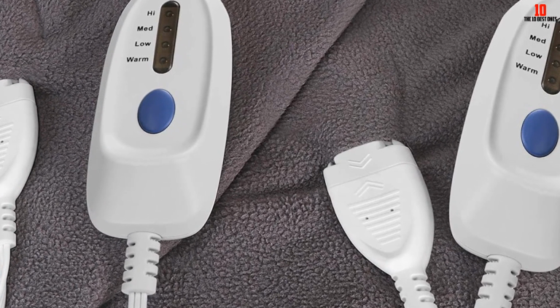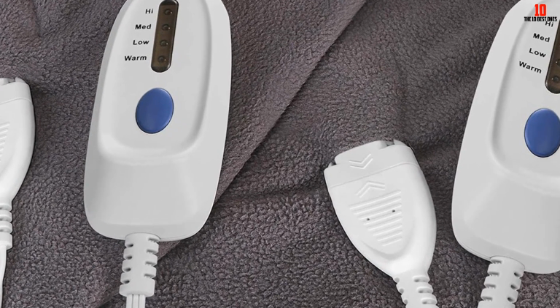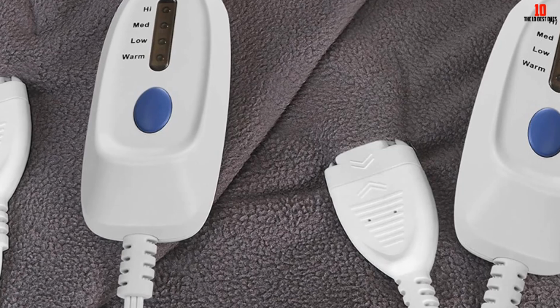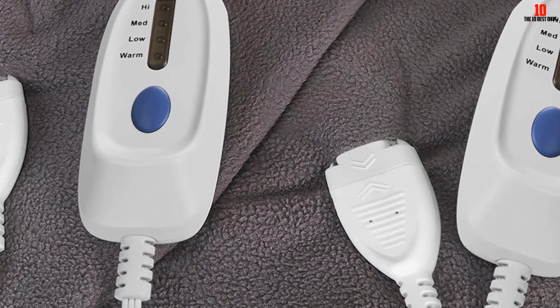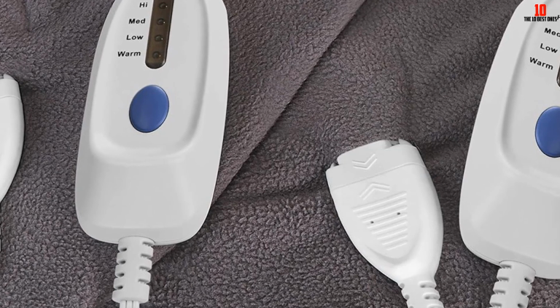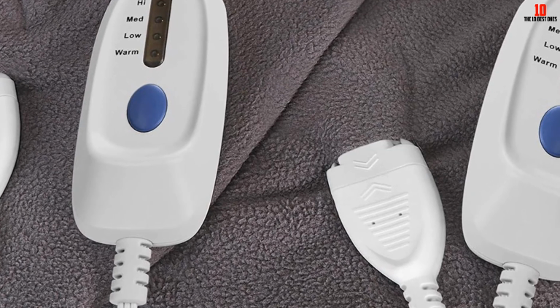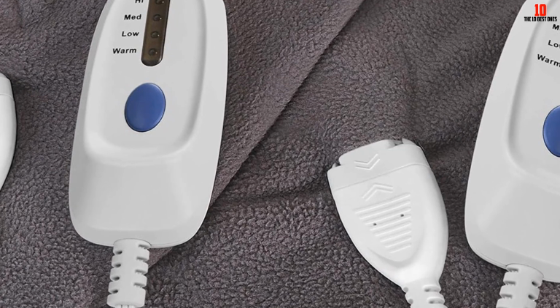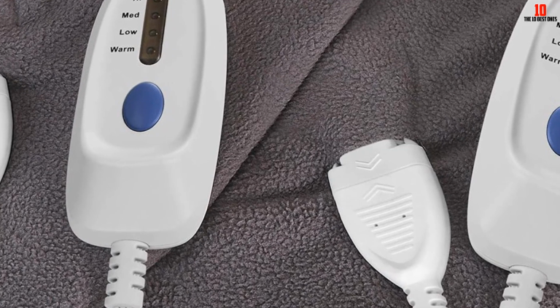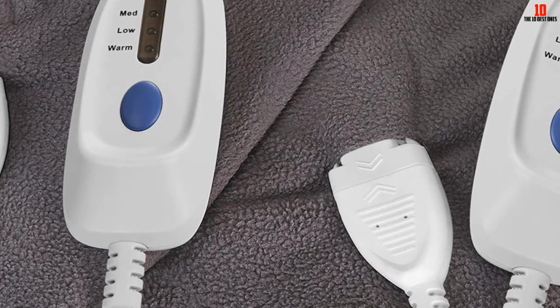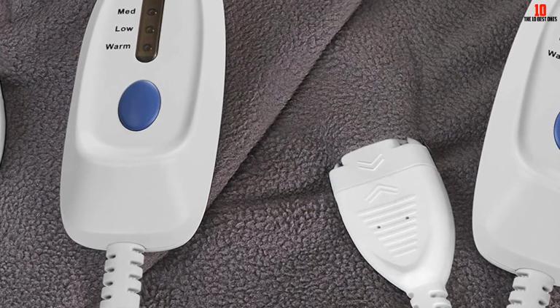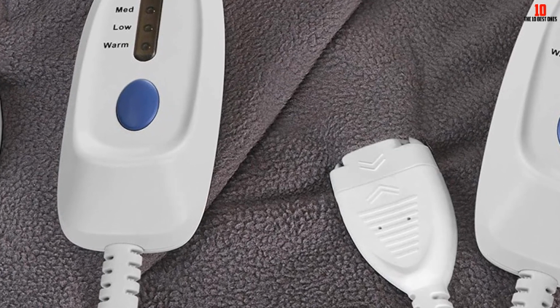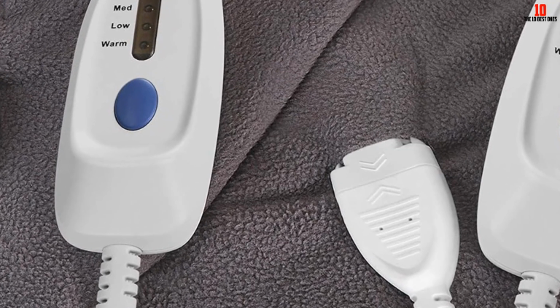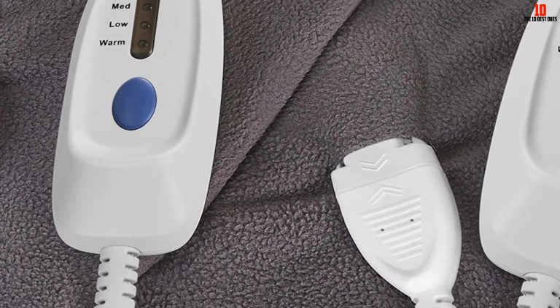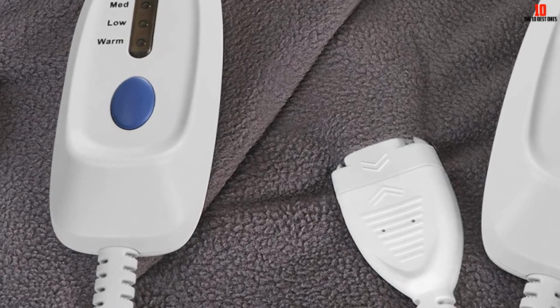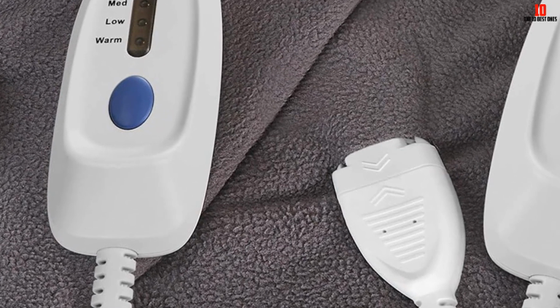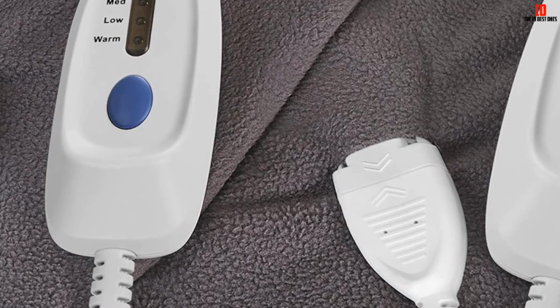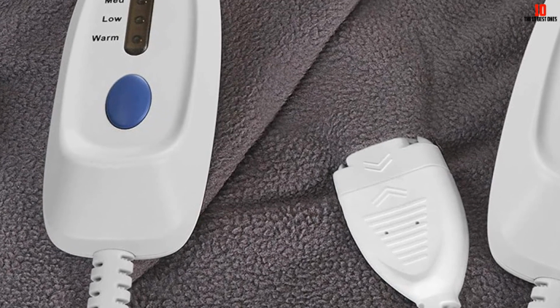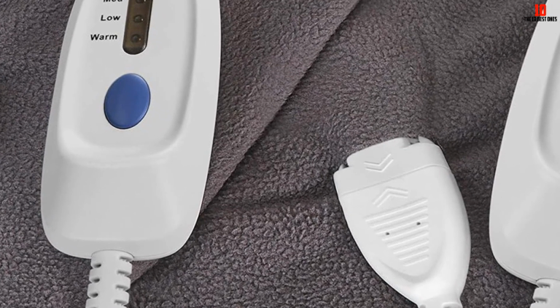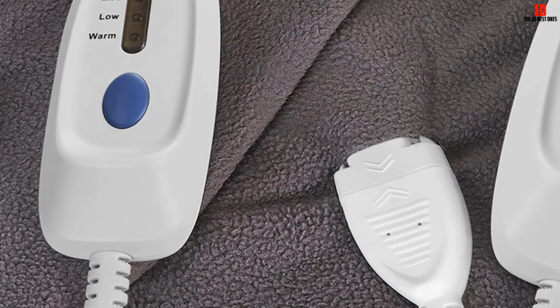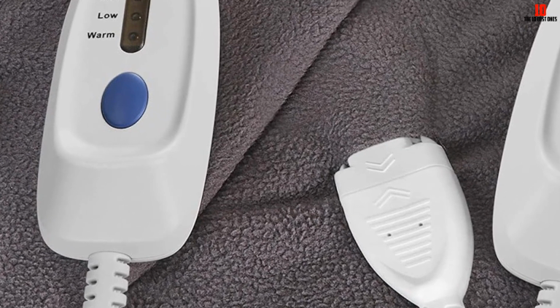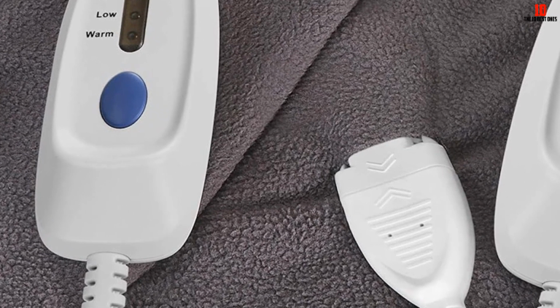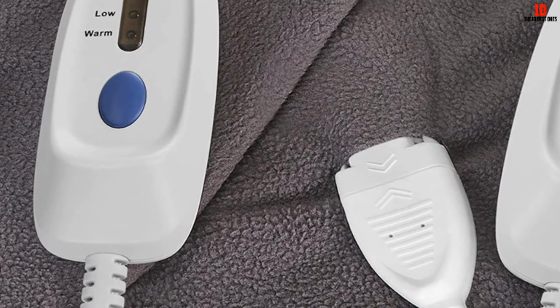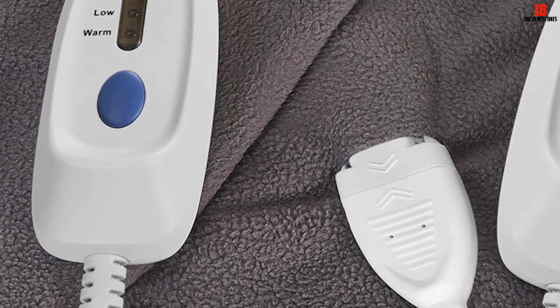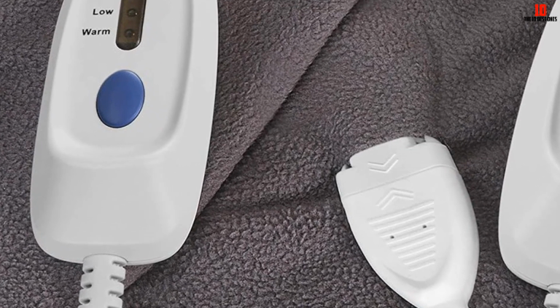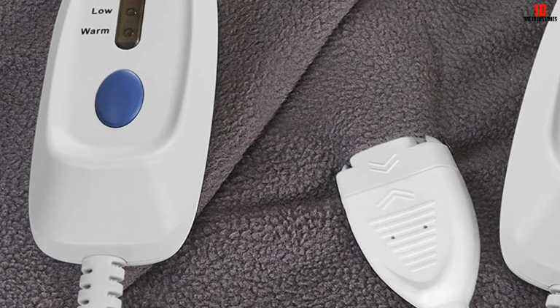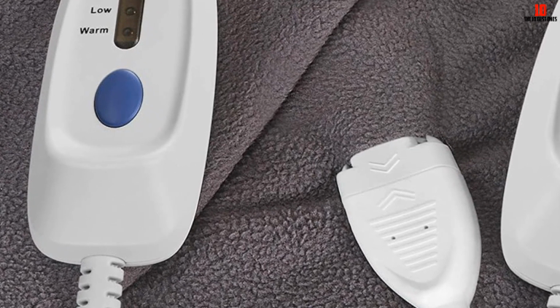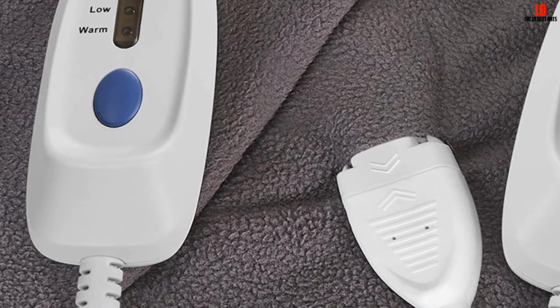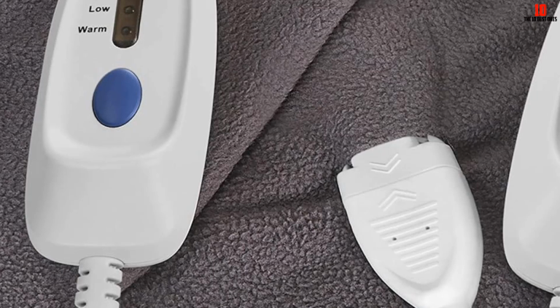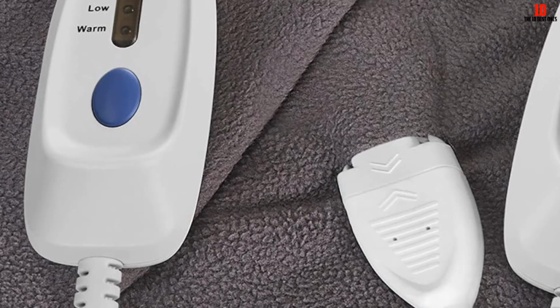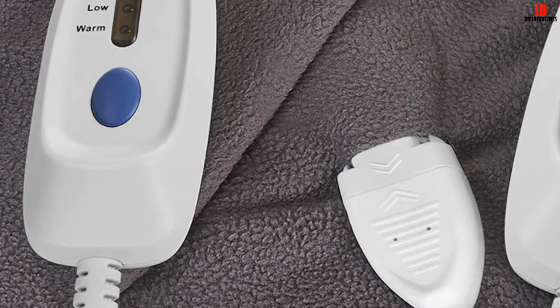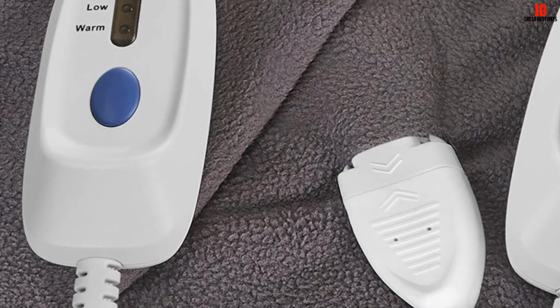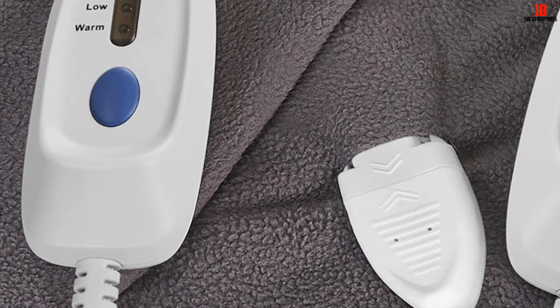Some customers report feeling wires on both sides of the blanket, which makes the blanket a little uncomfortable.